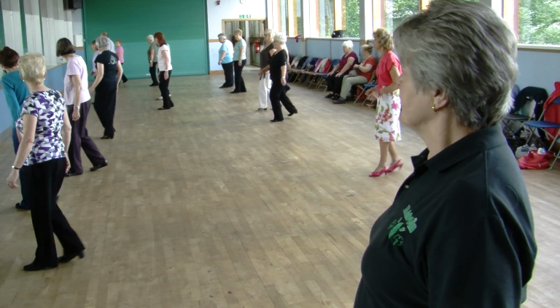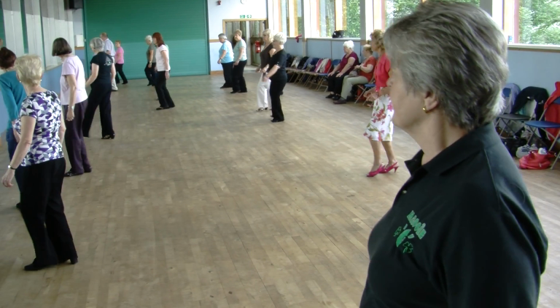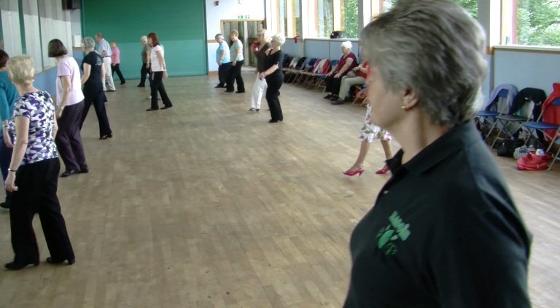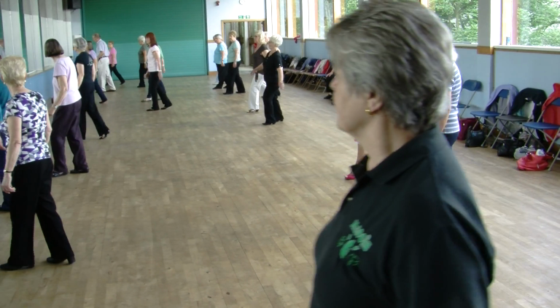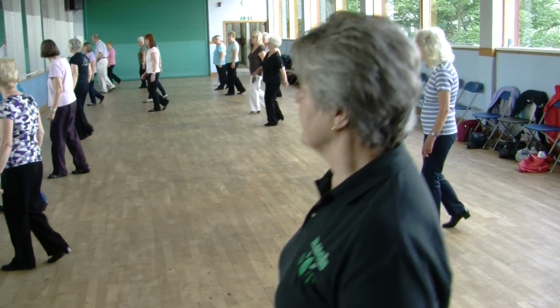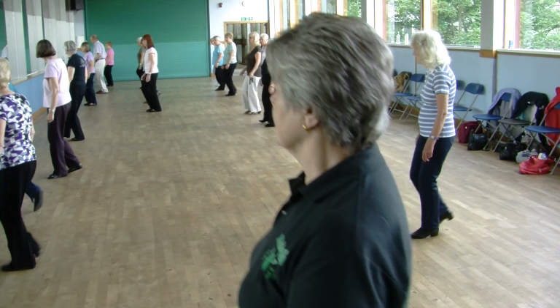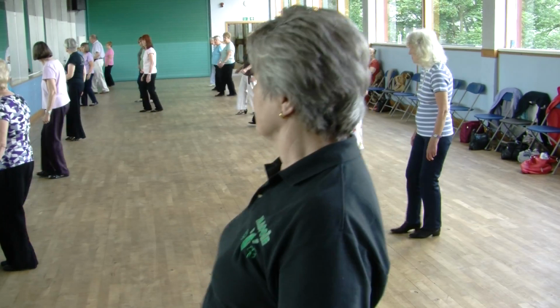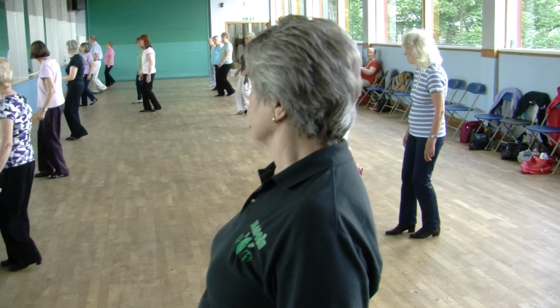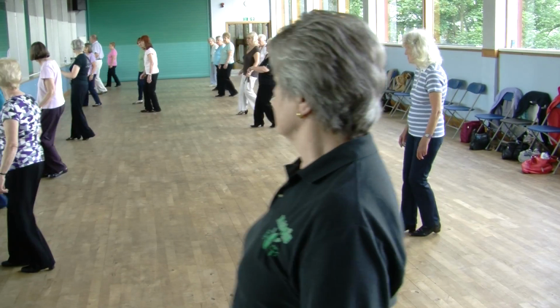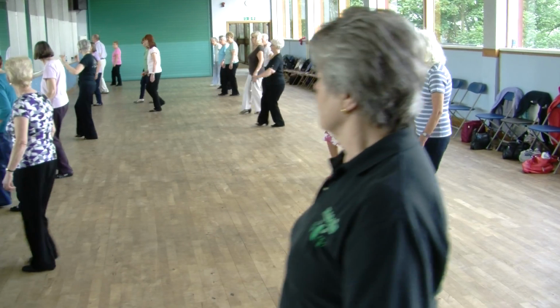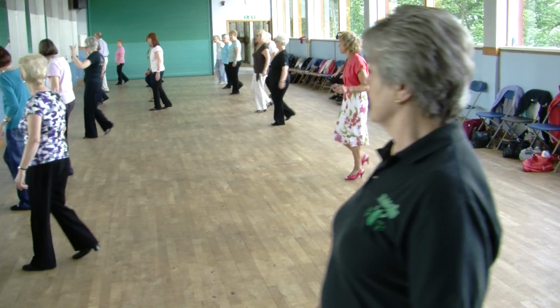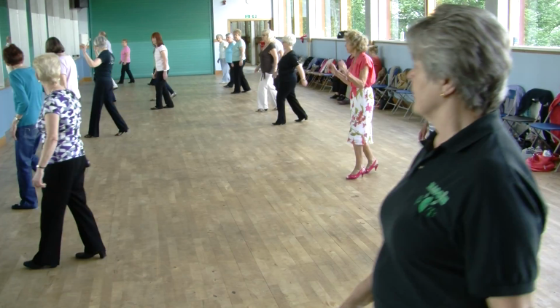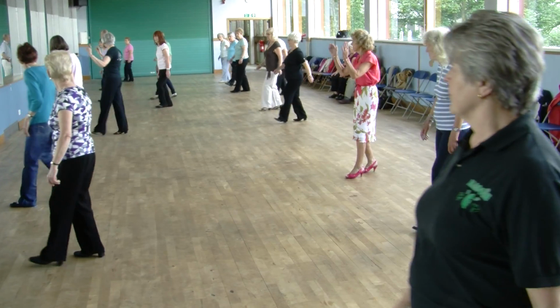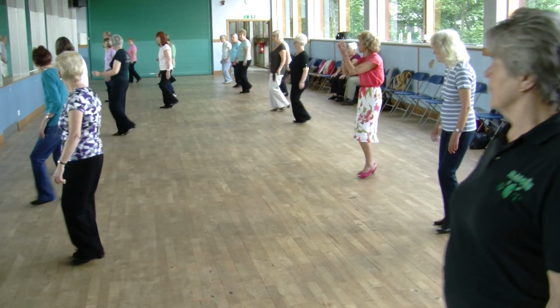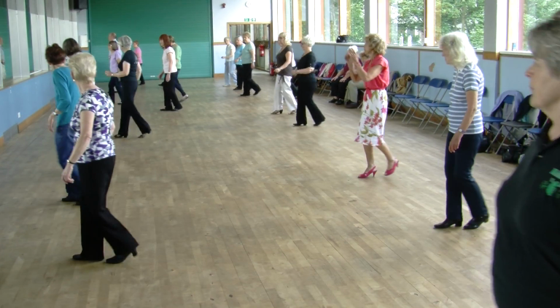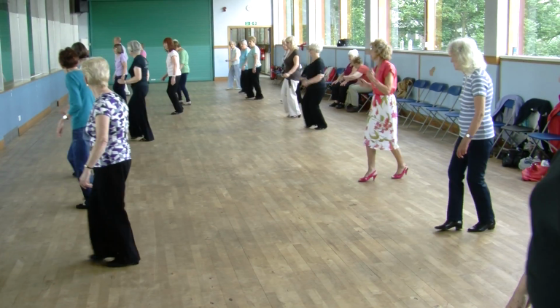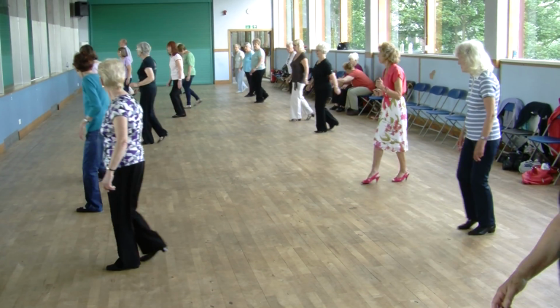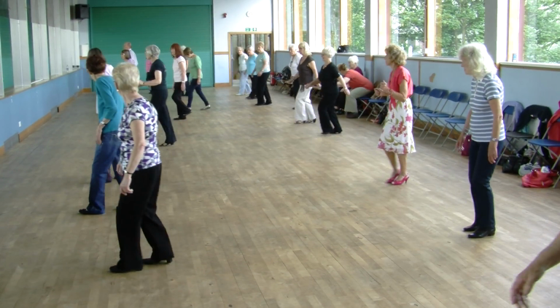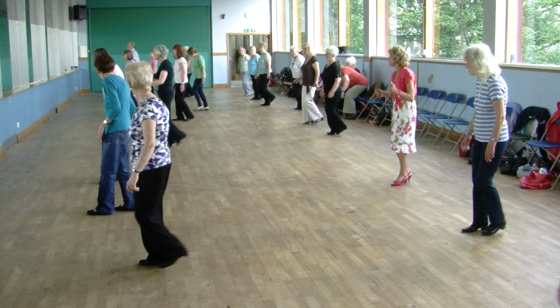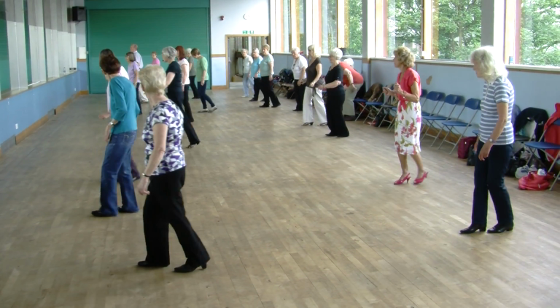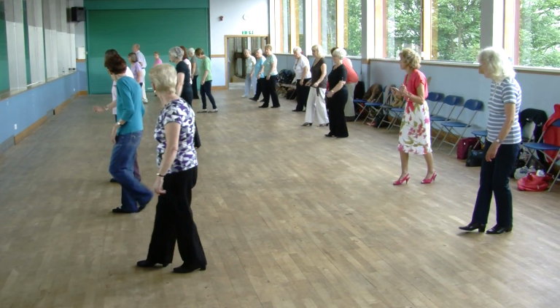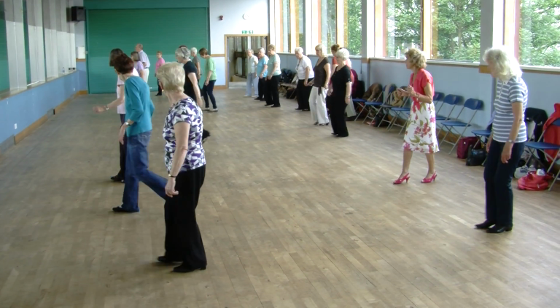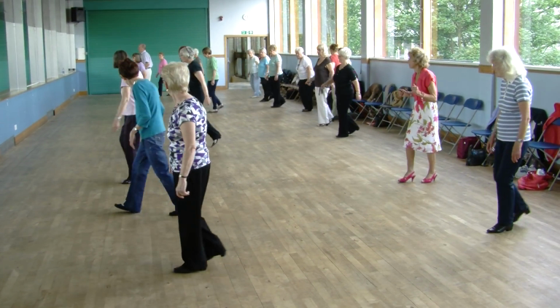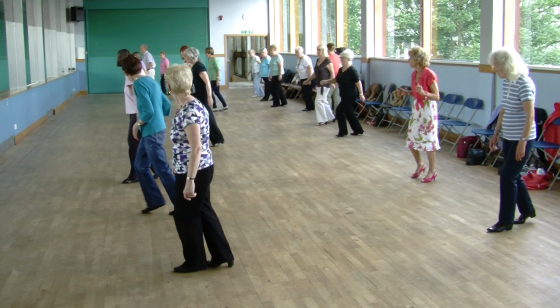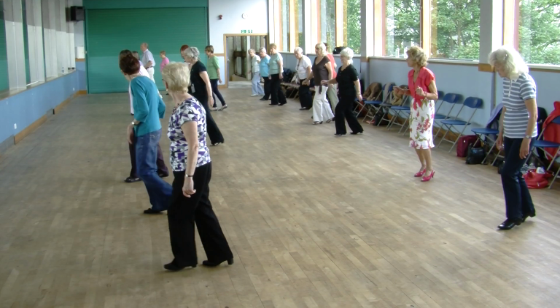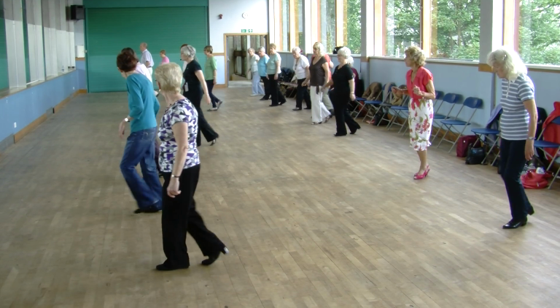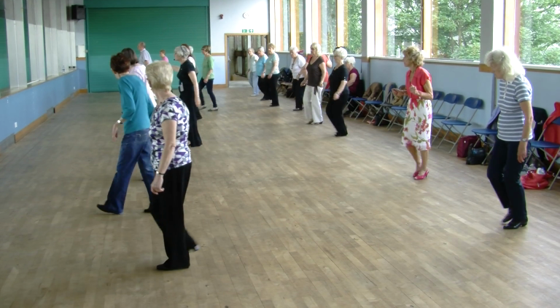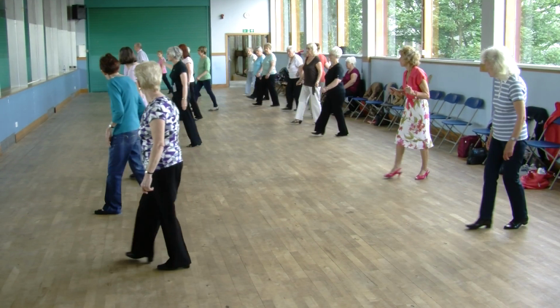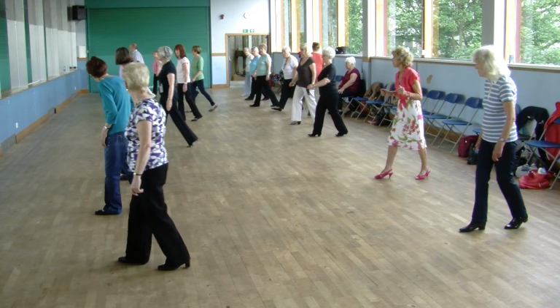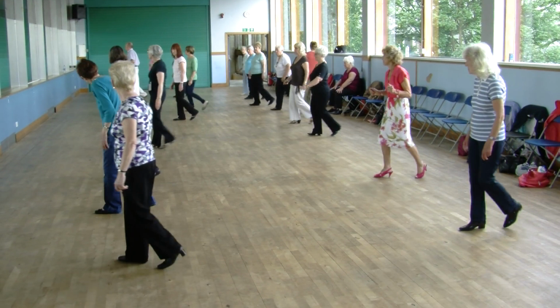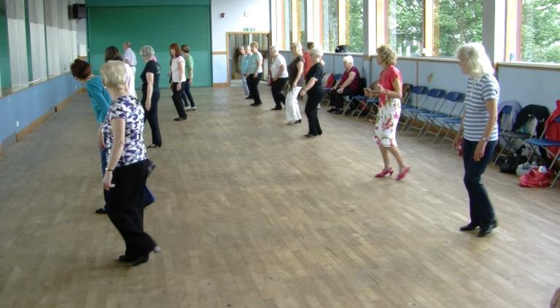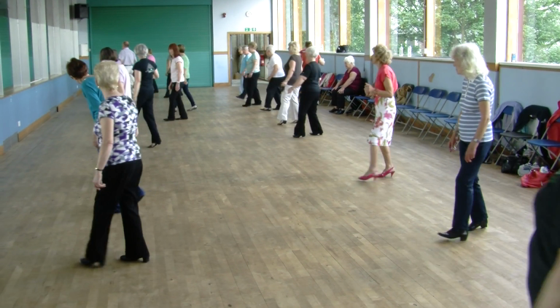Now we're forward, three rows back, back, close the step, close, and it's a quarter turn.